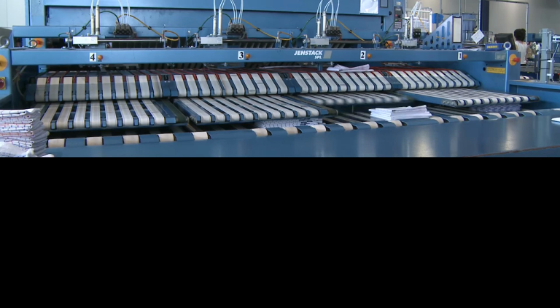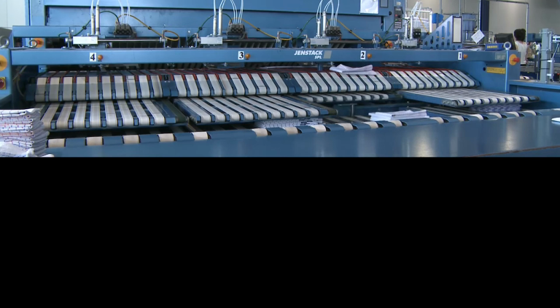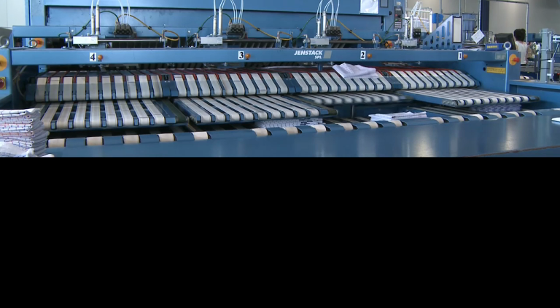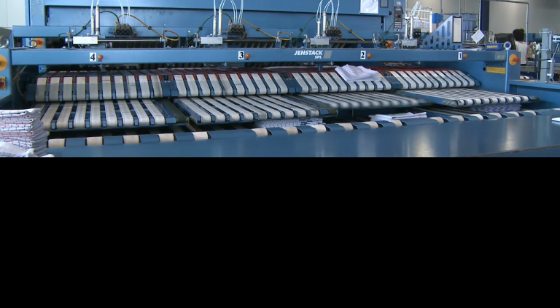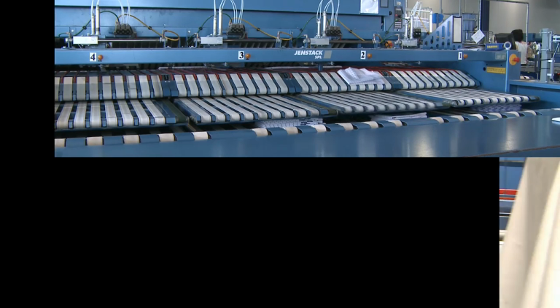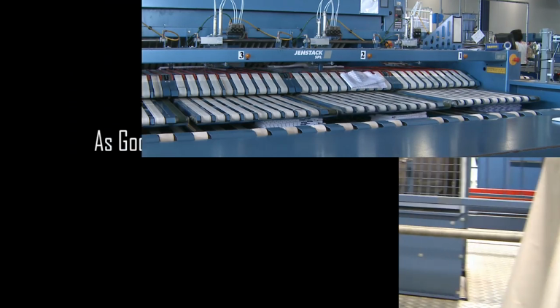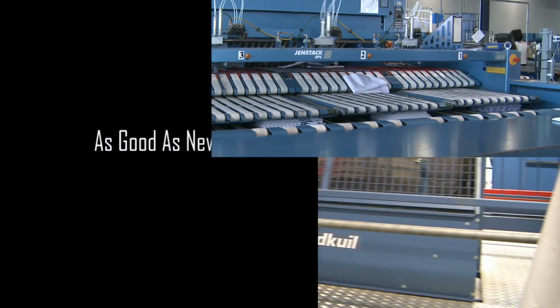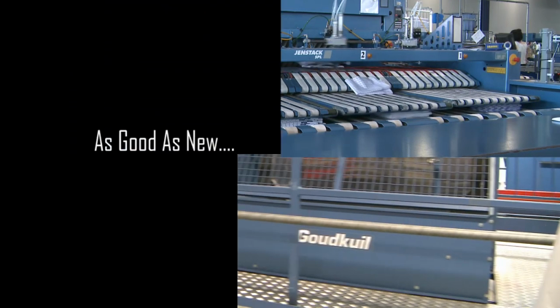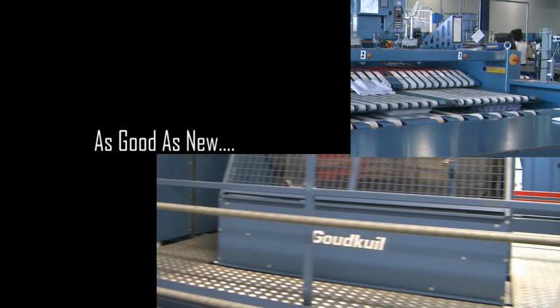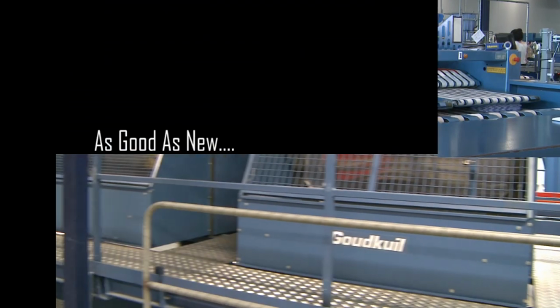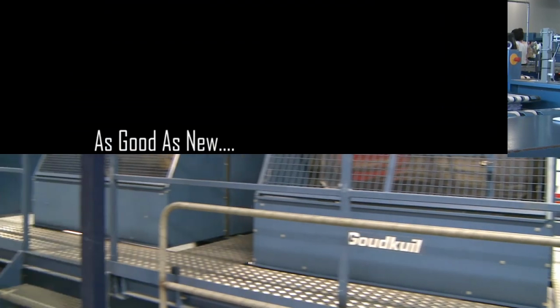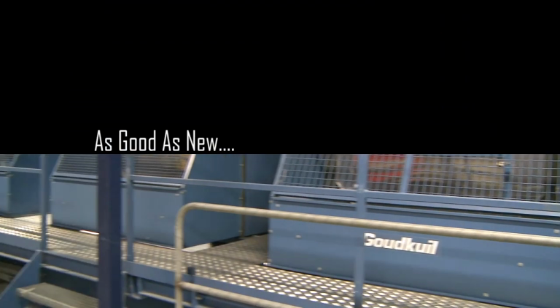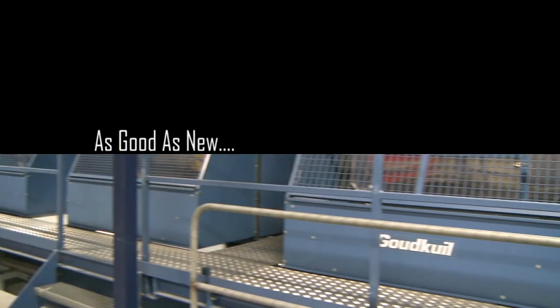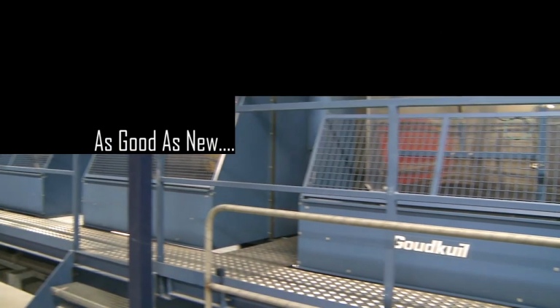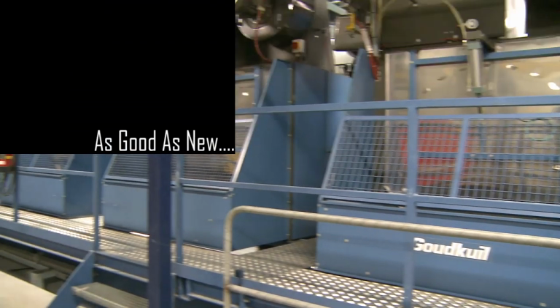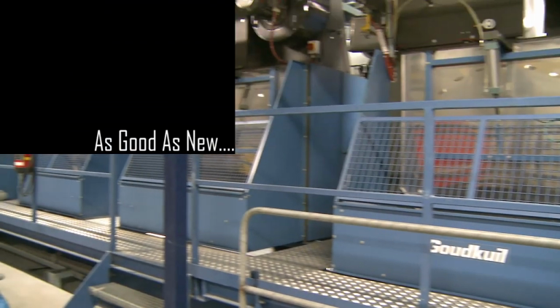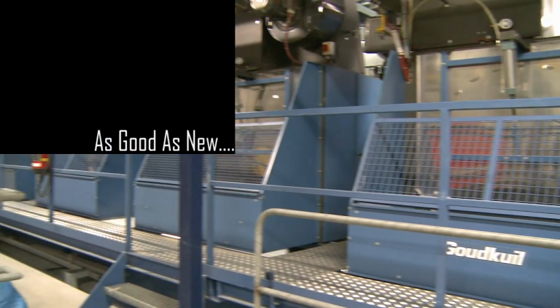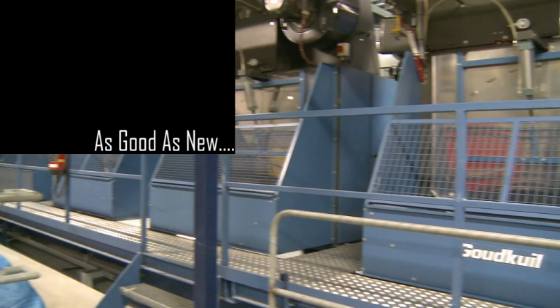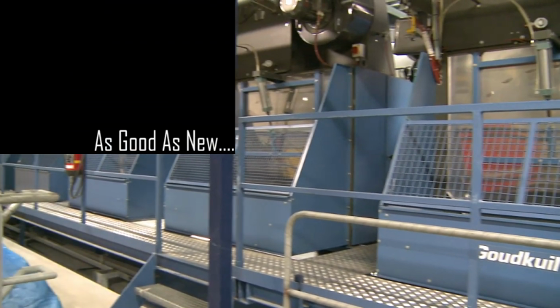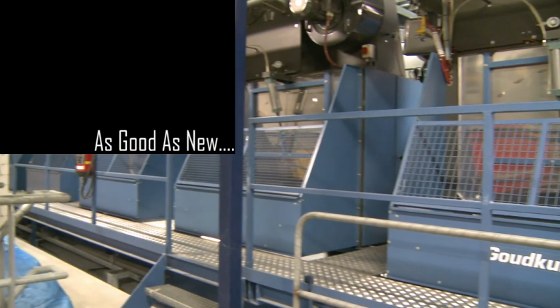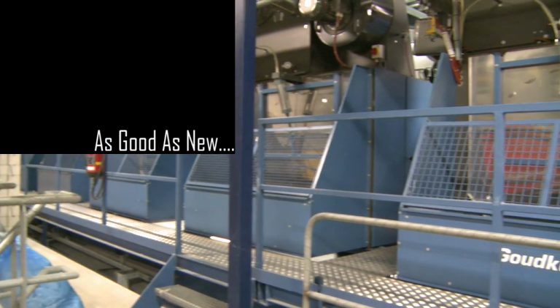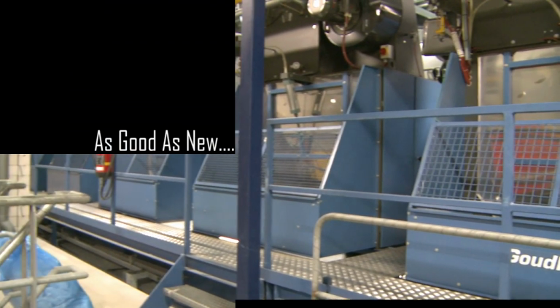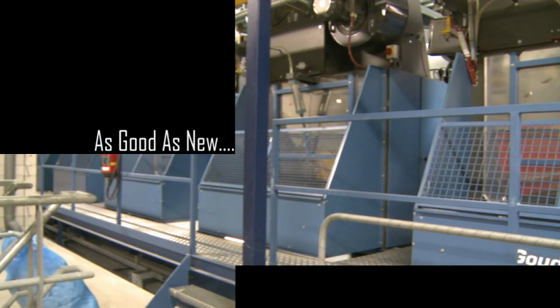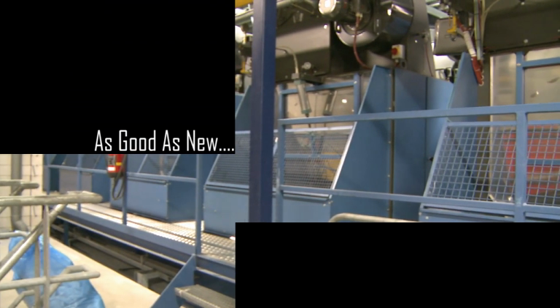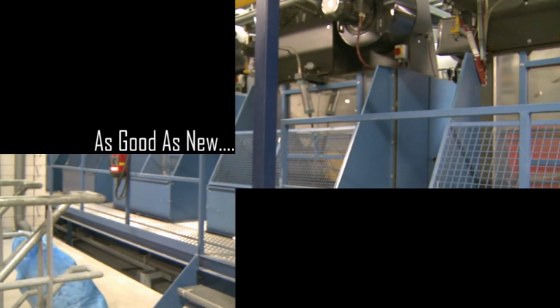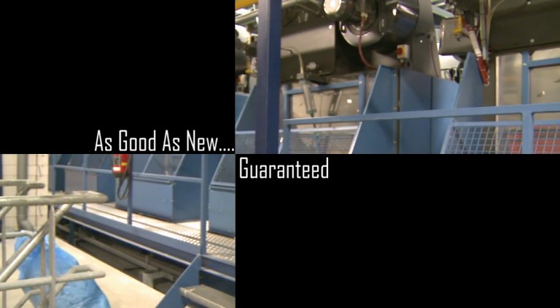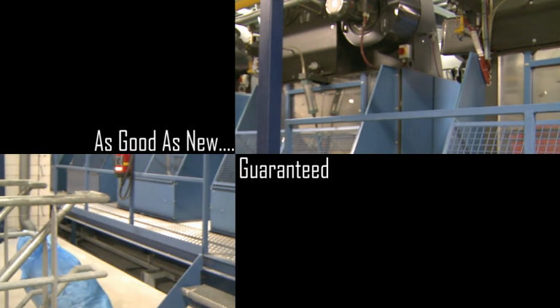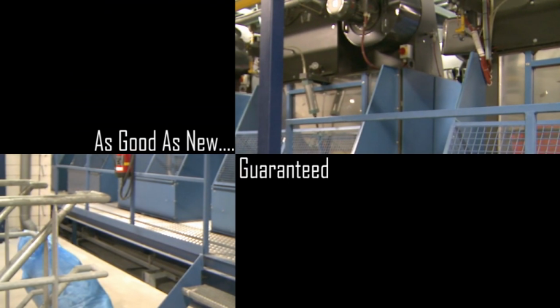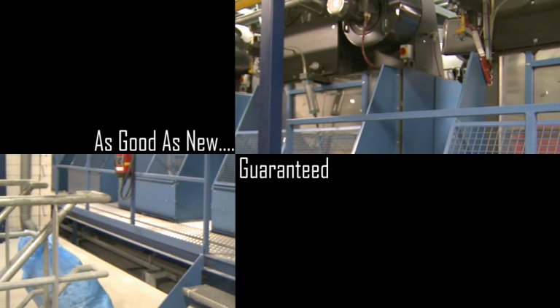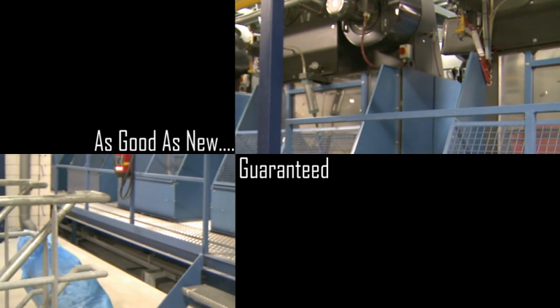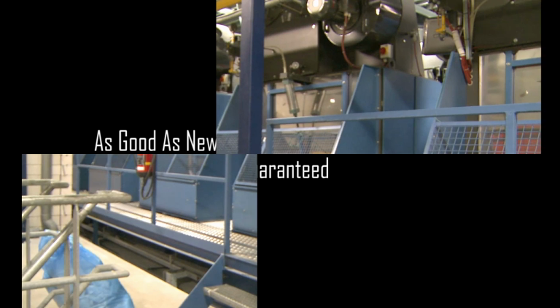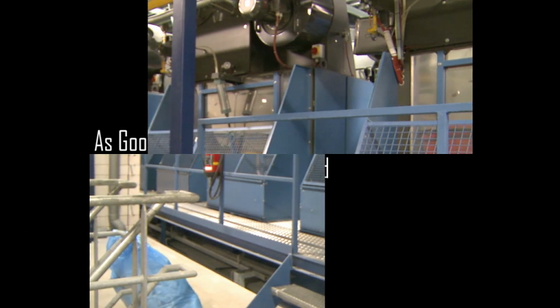All fully rebuilt equipment leaves the factory as good as new, guaranteed.